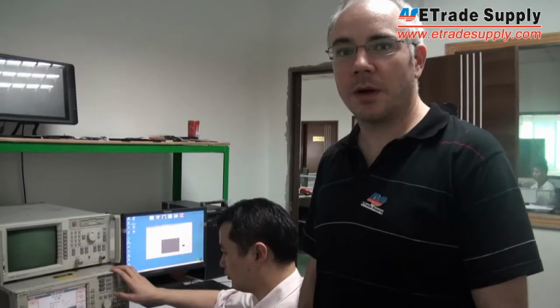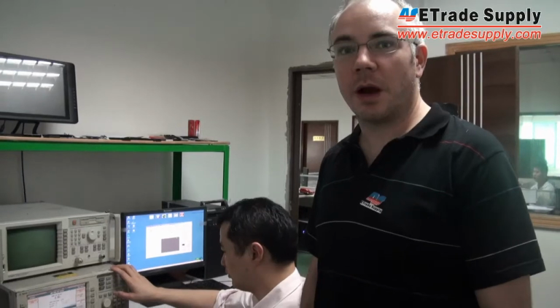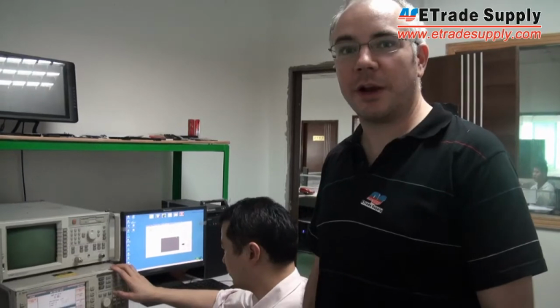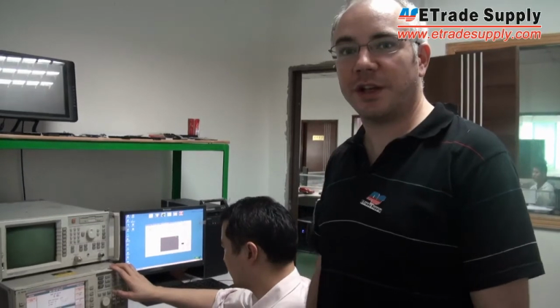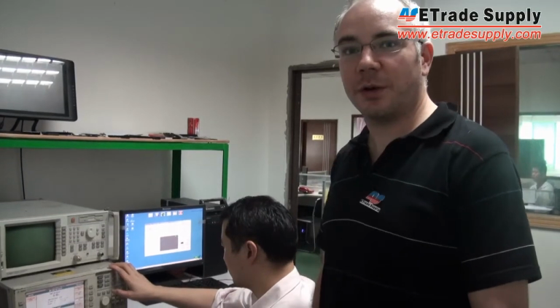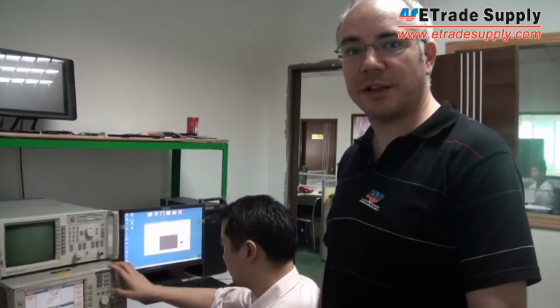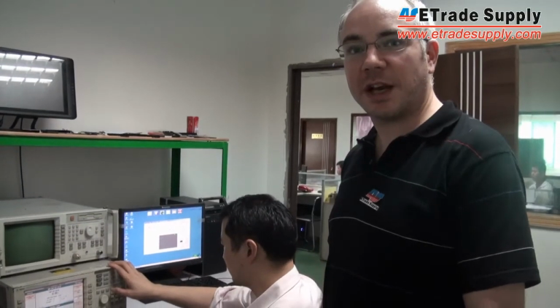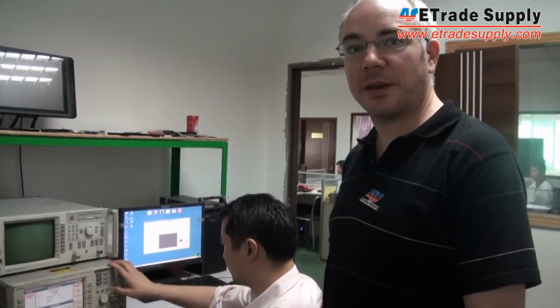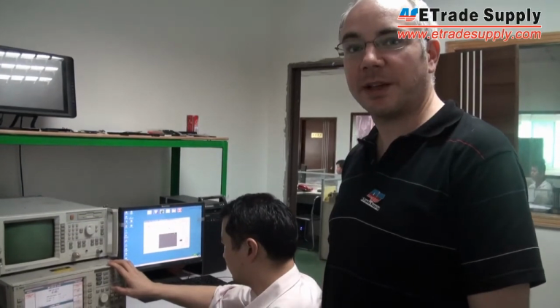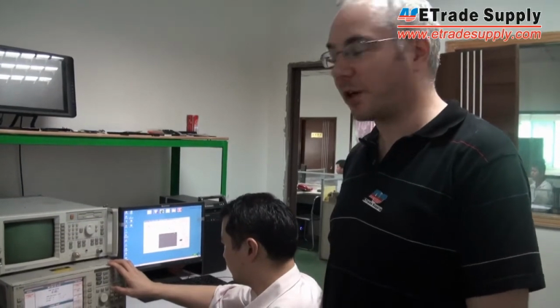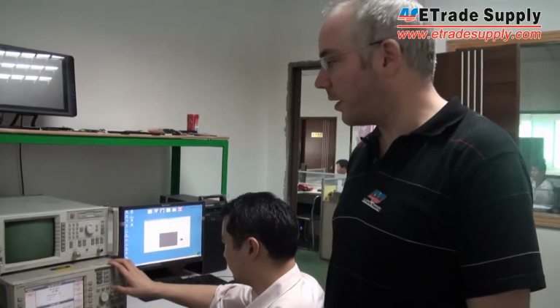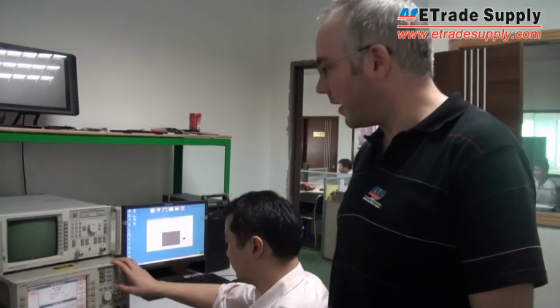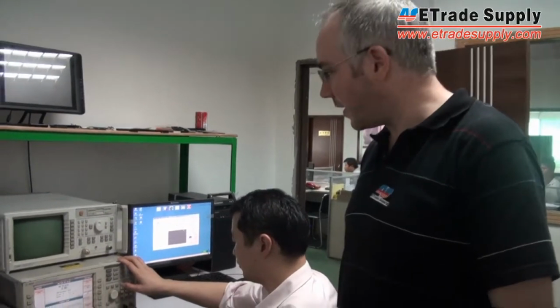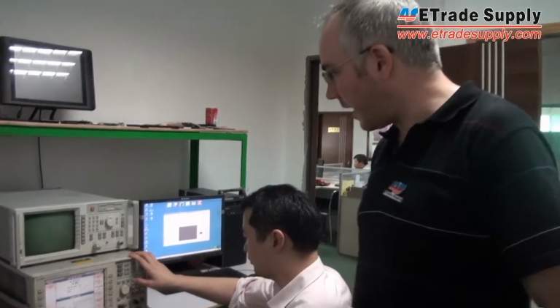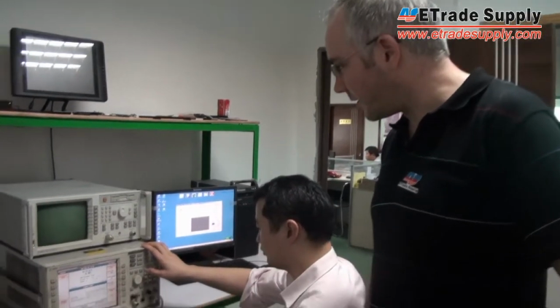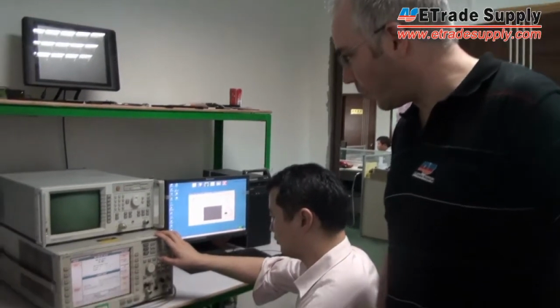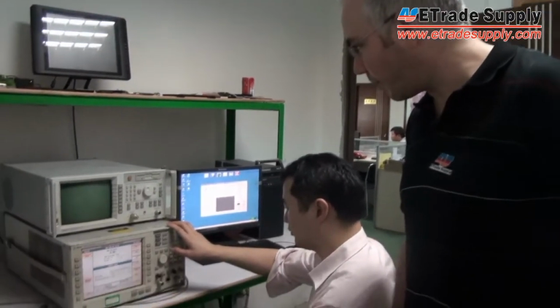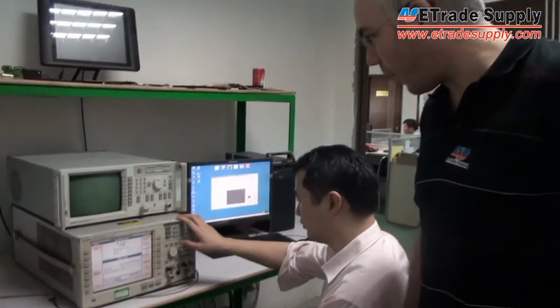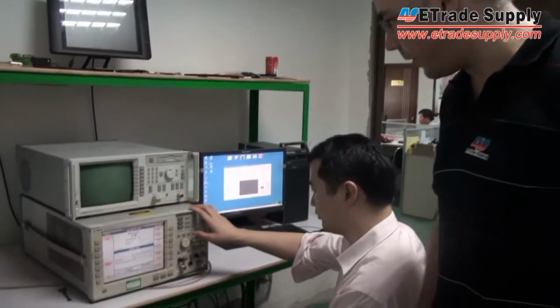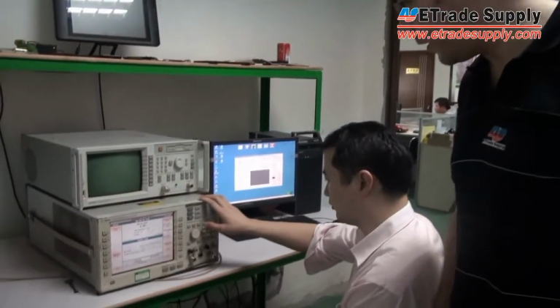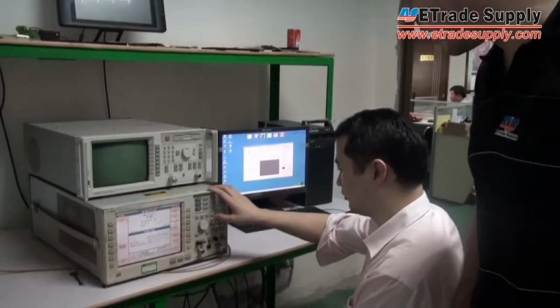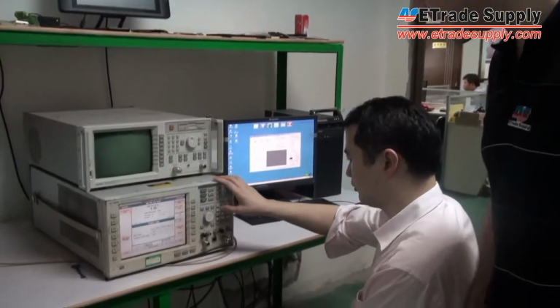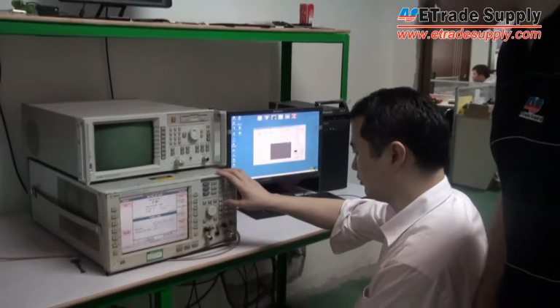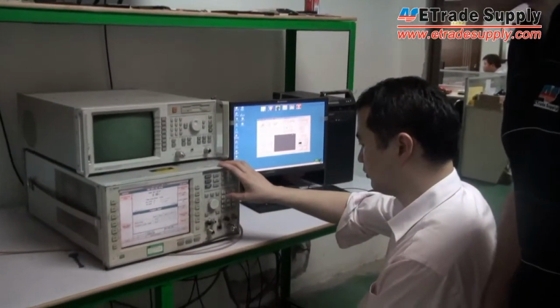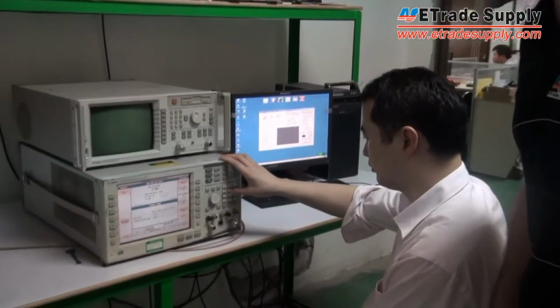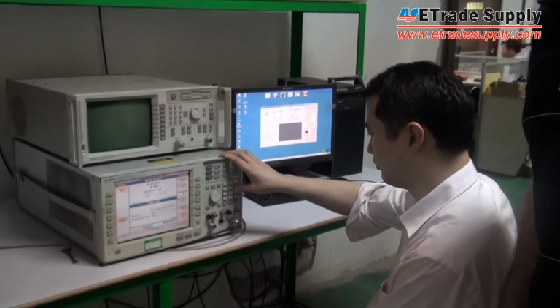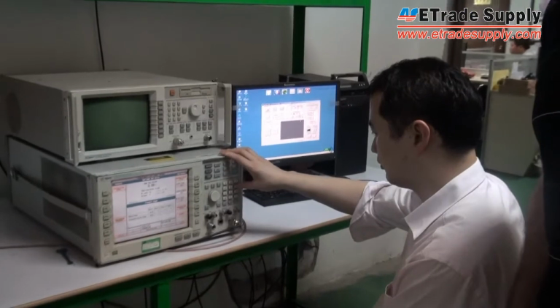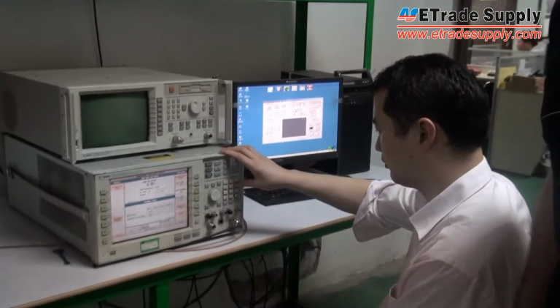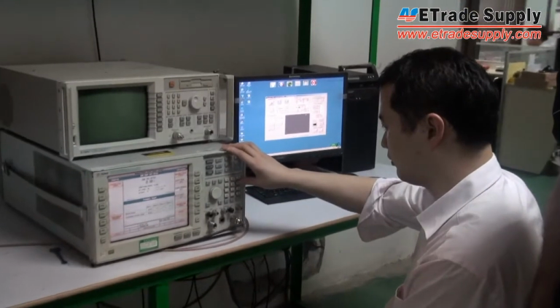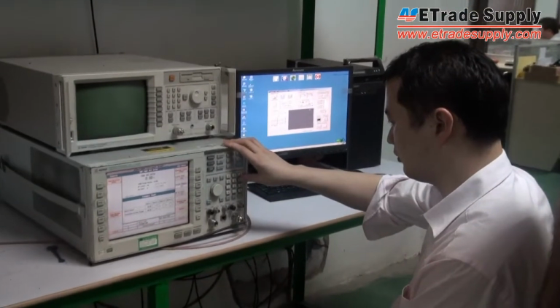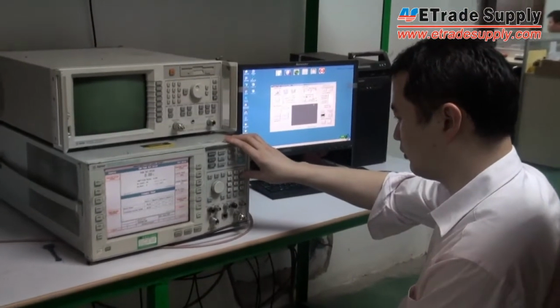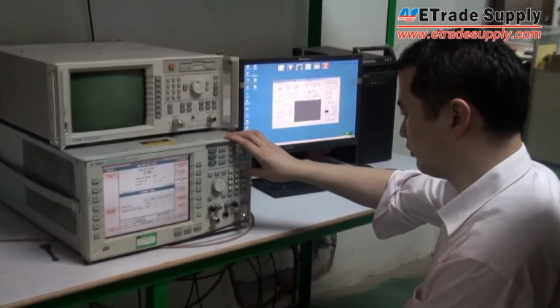Our engineer will then check to make sure that the antenna is working properly and is ready to send out to the market.